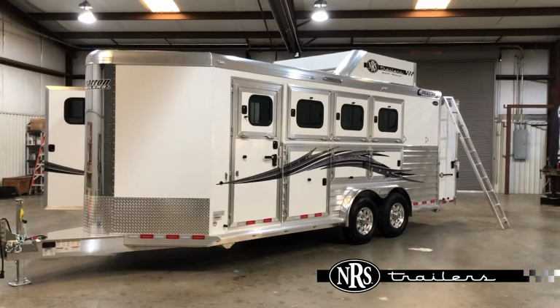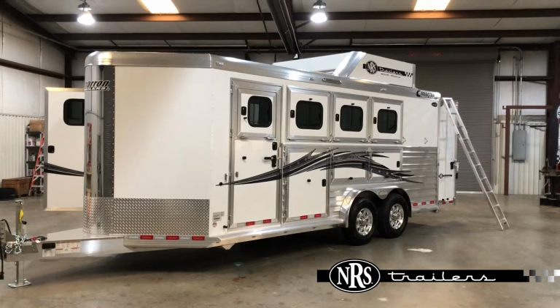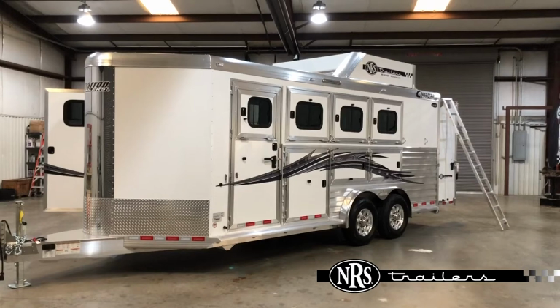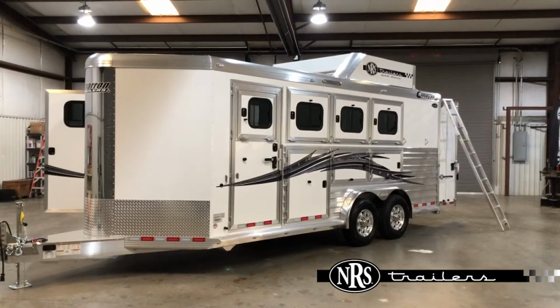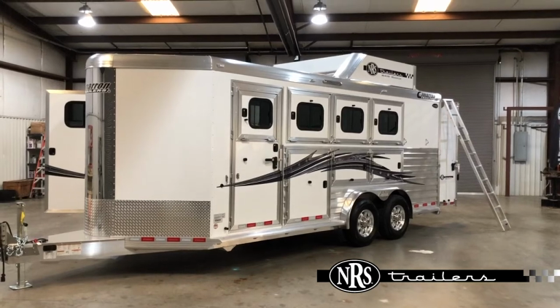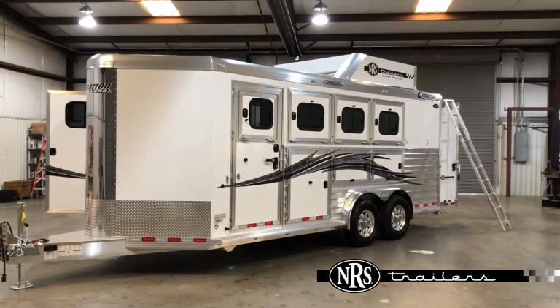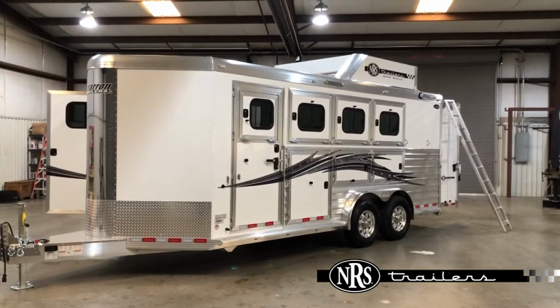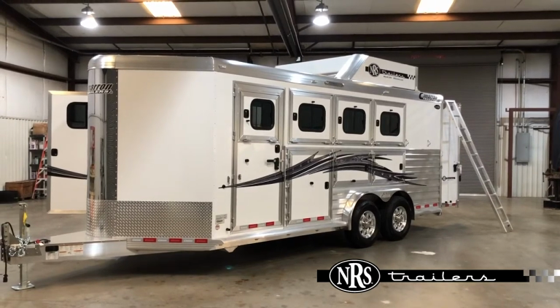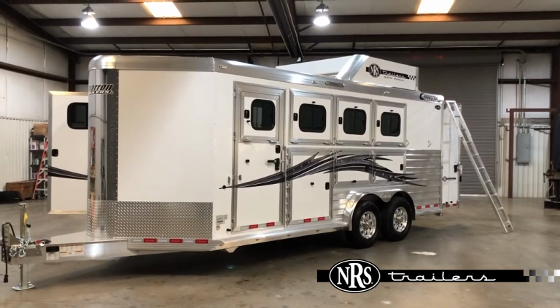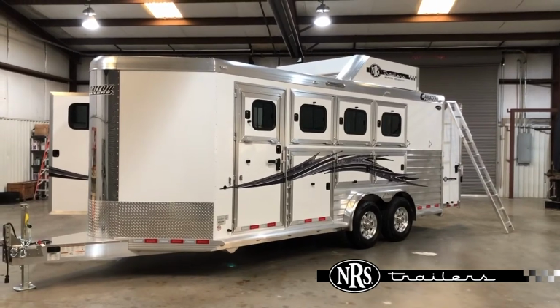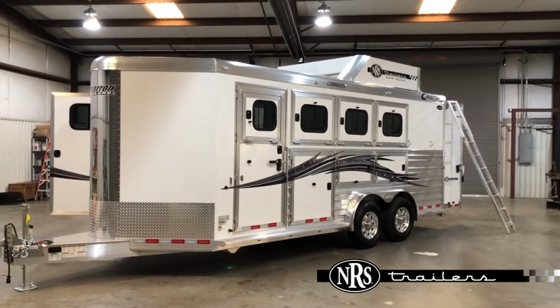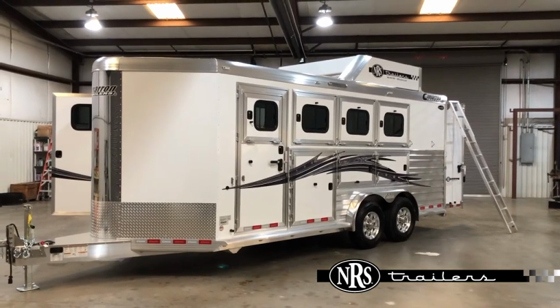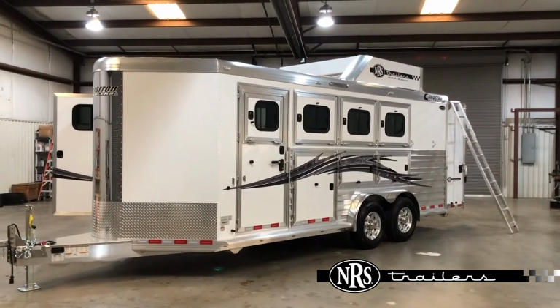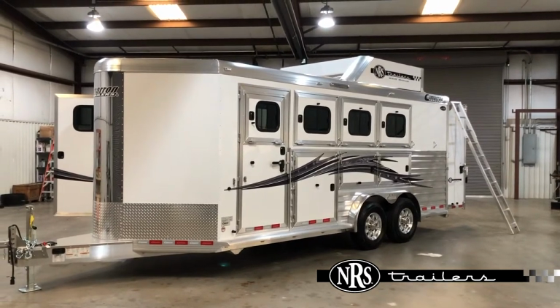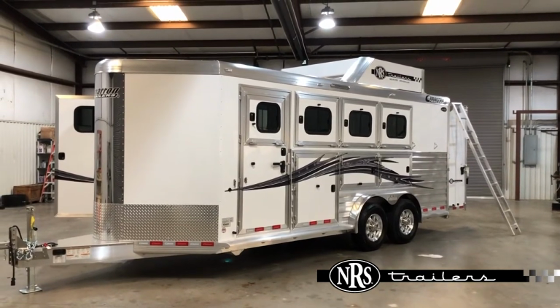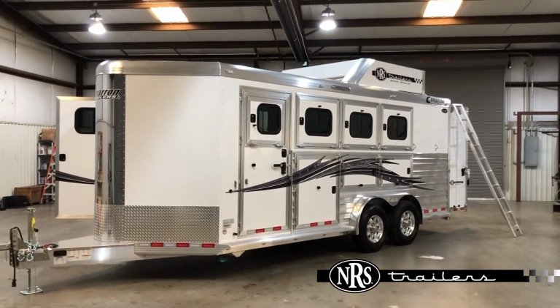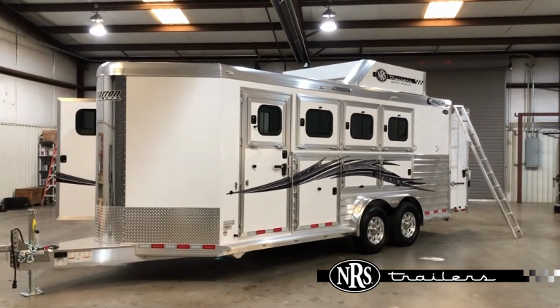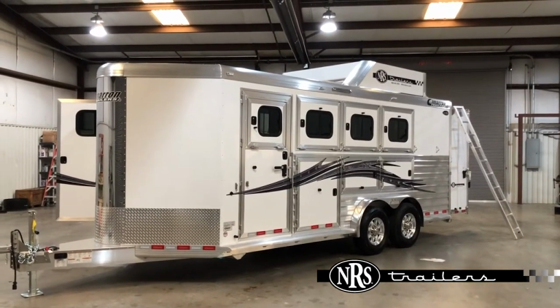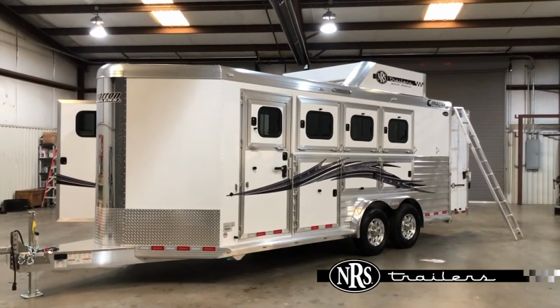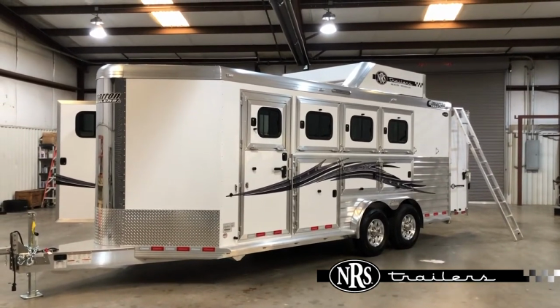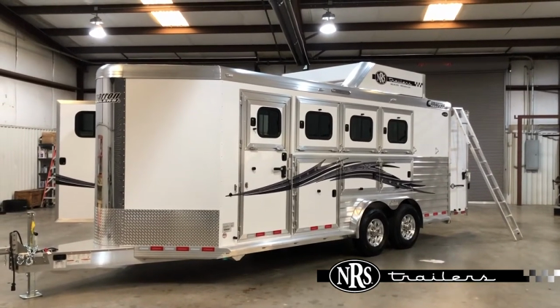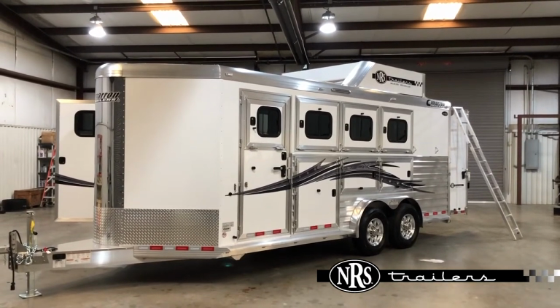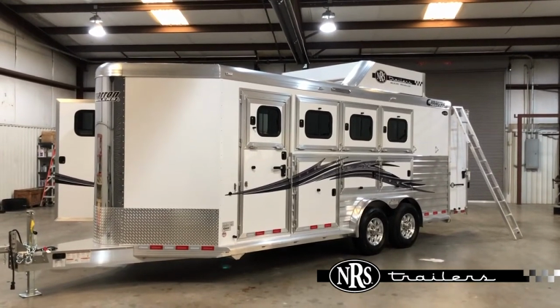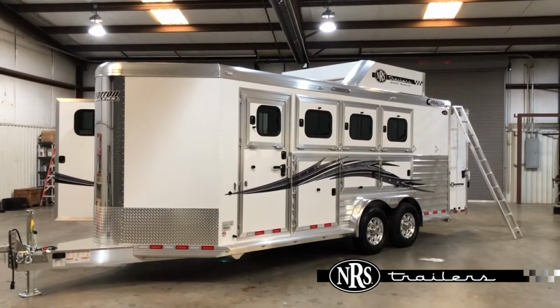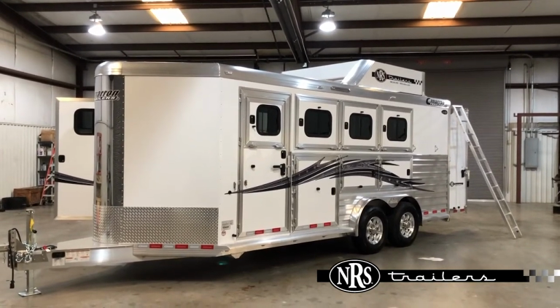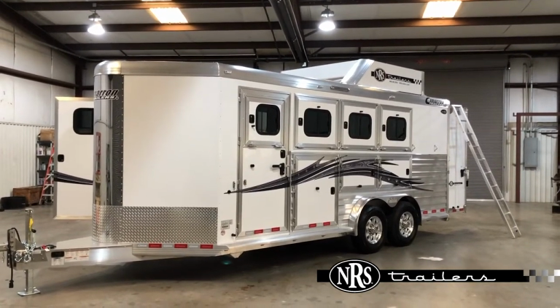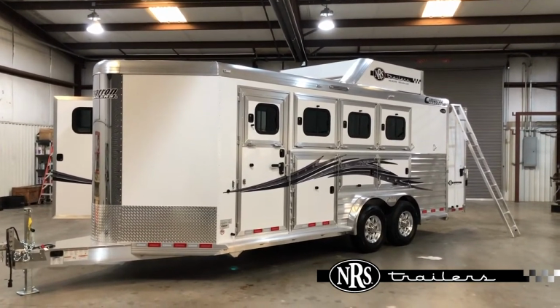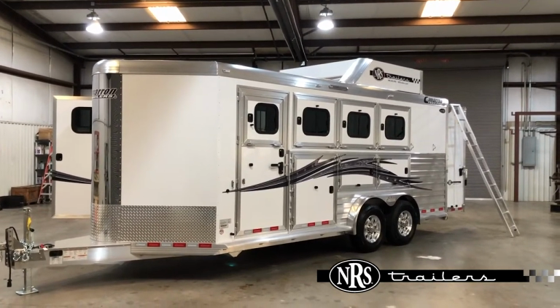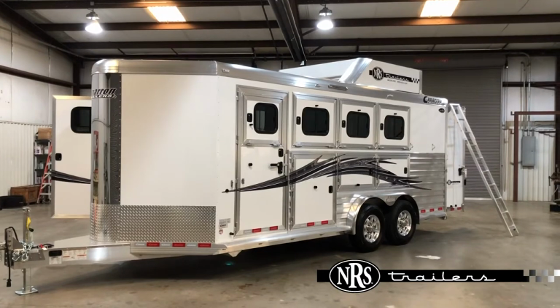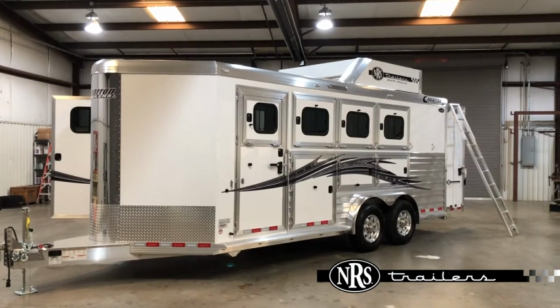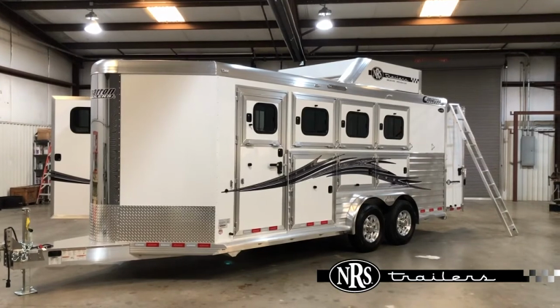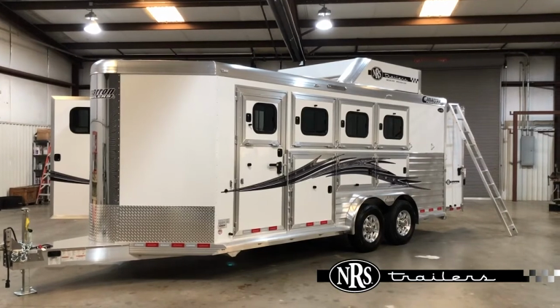Hey everyone, it's Buddy with NRS Trailers in Willis, Texas. We're about 40 miles north of Houston.